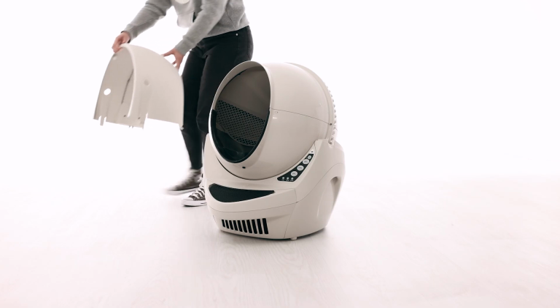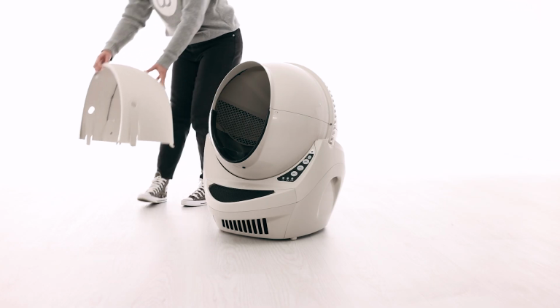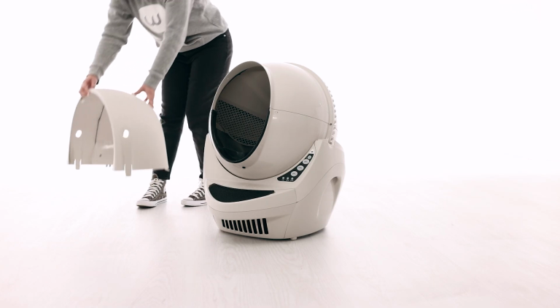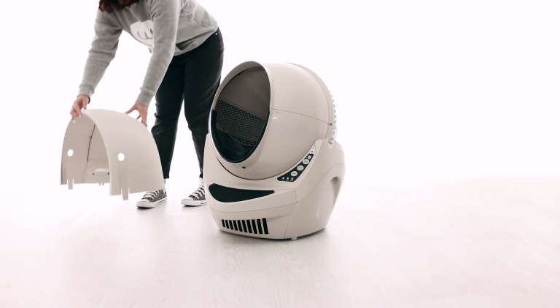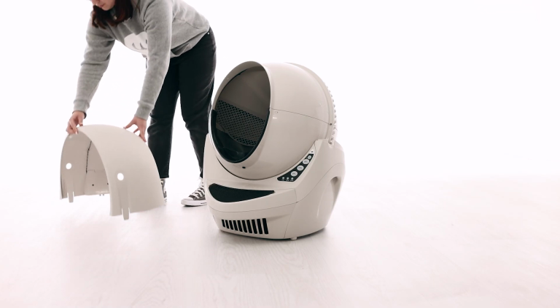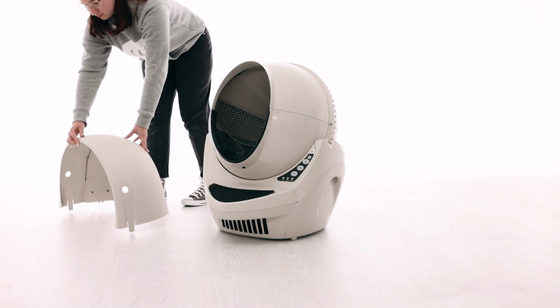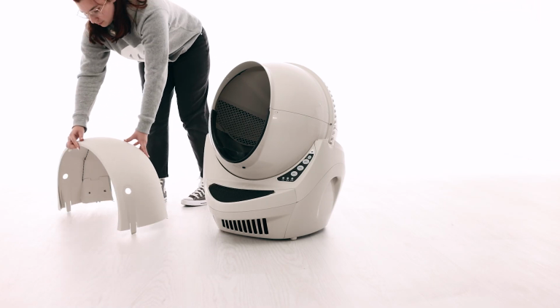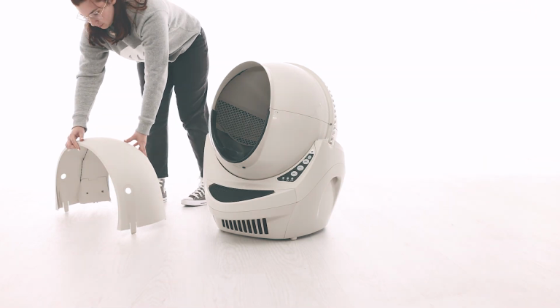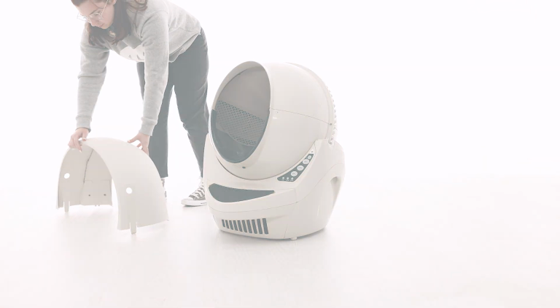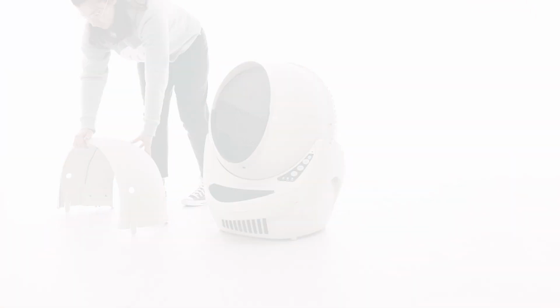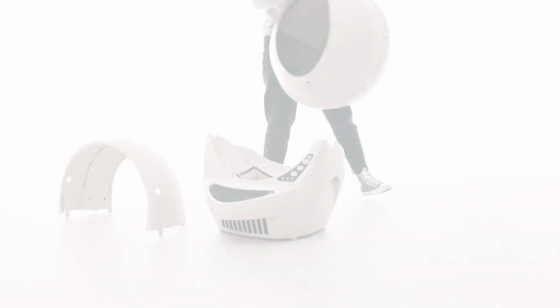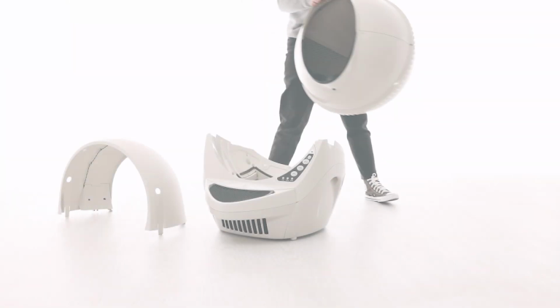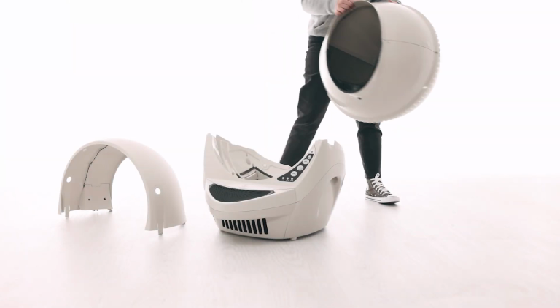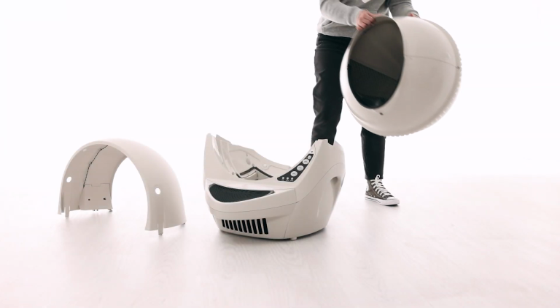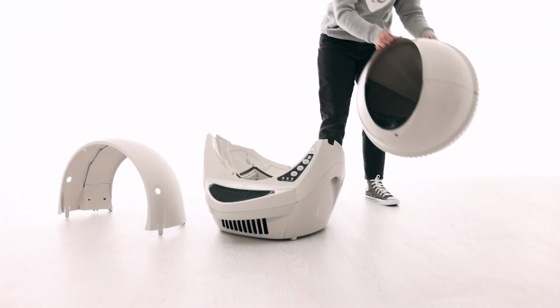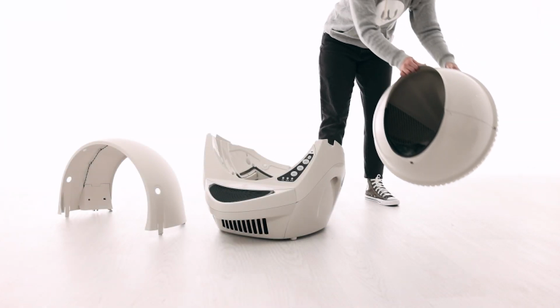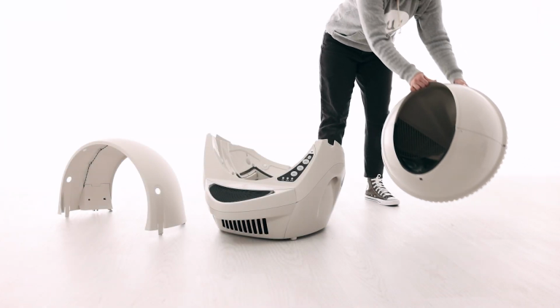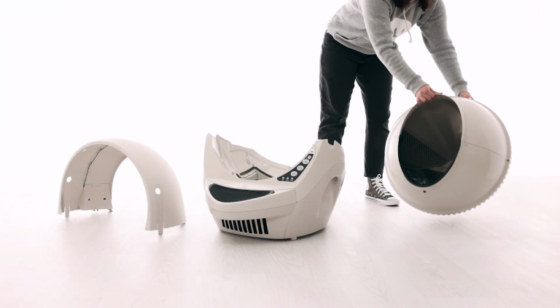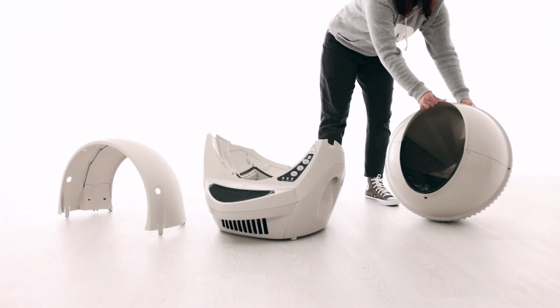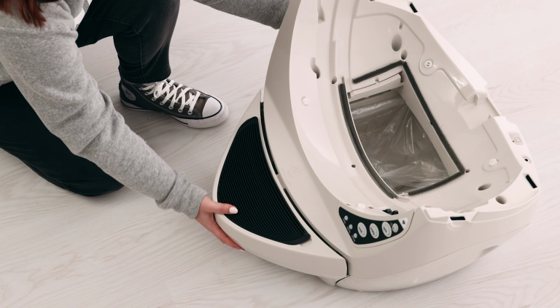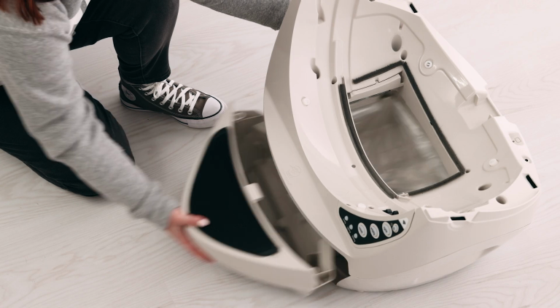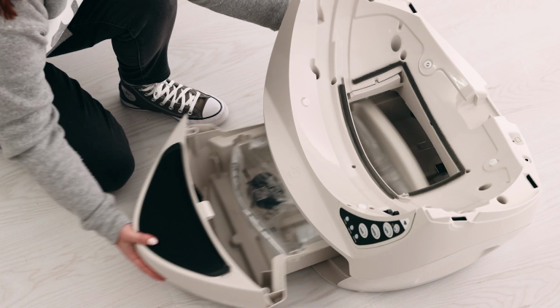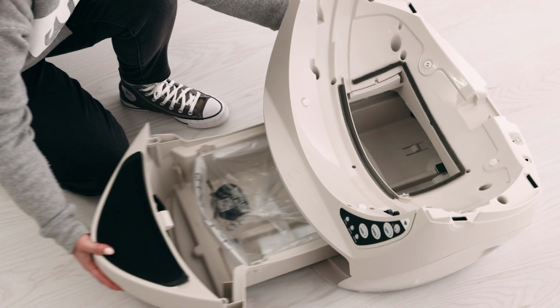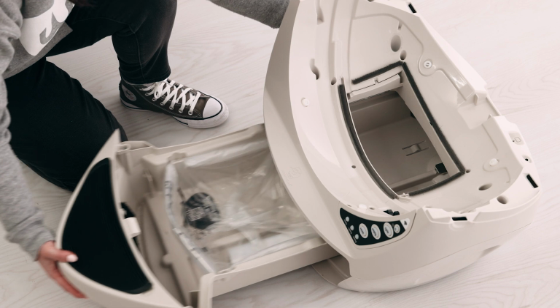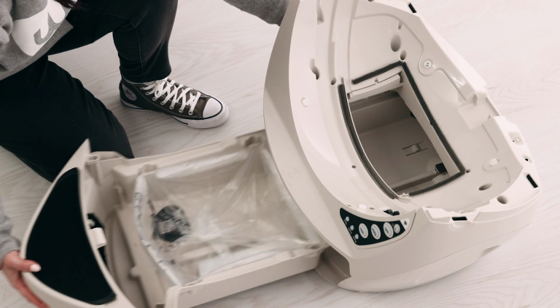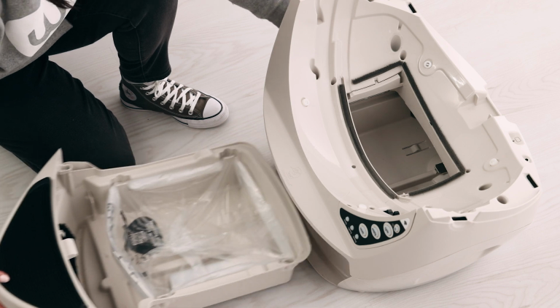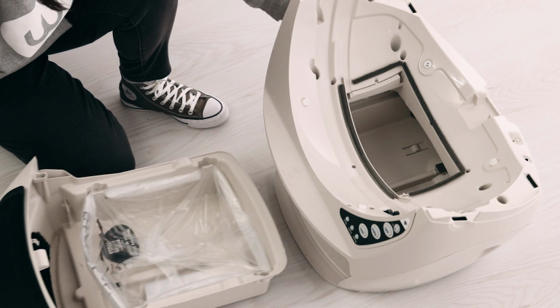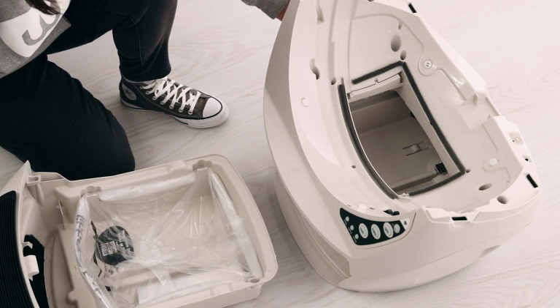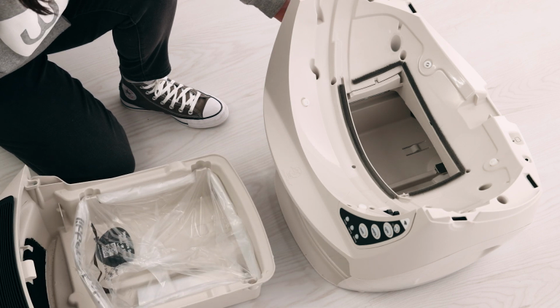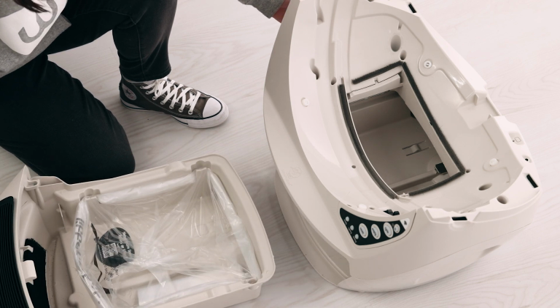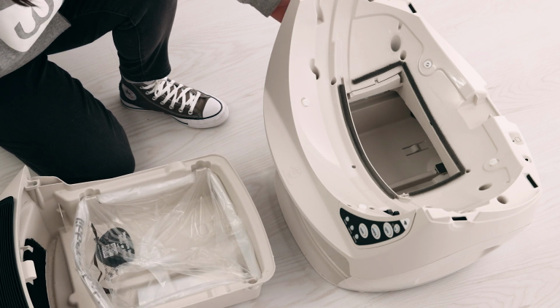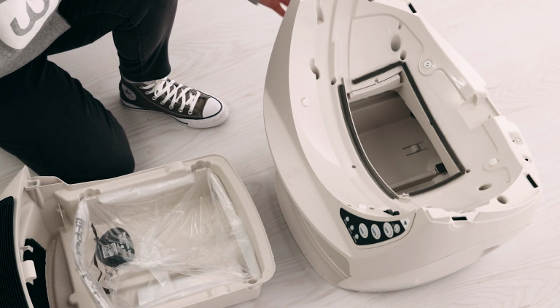Set the bonnet aside, remove the globe, and set aside. Remove the waste drawer and set aside.